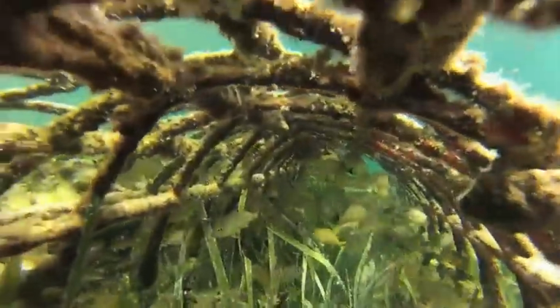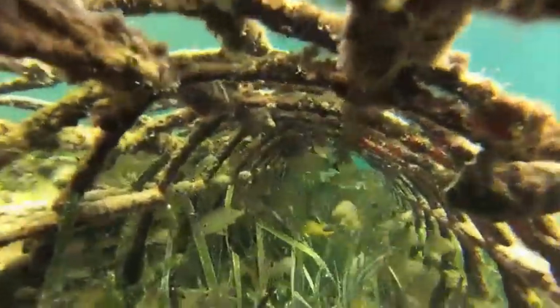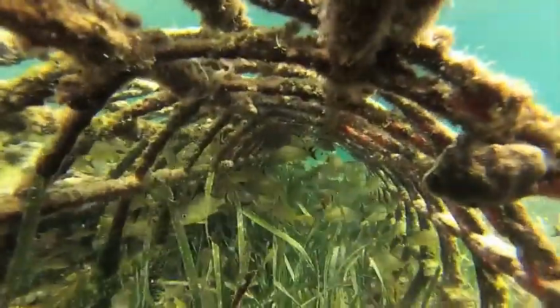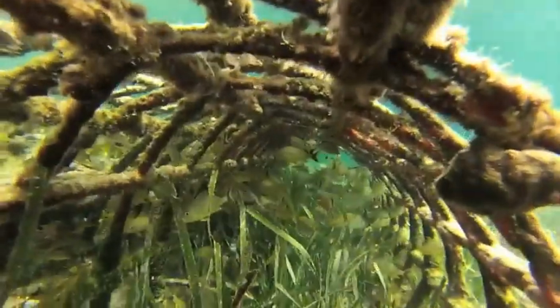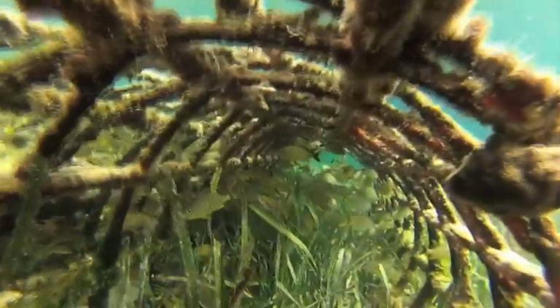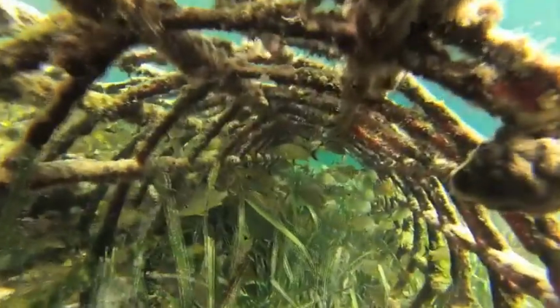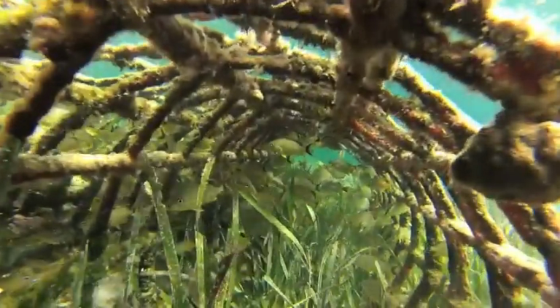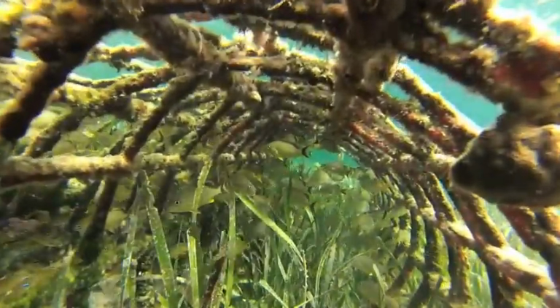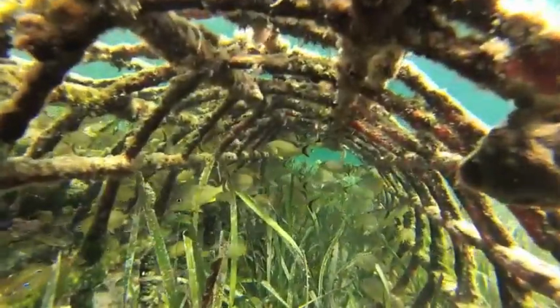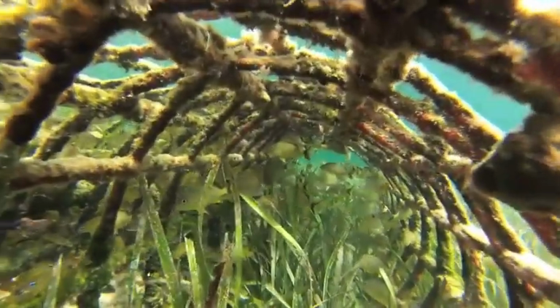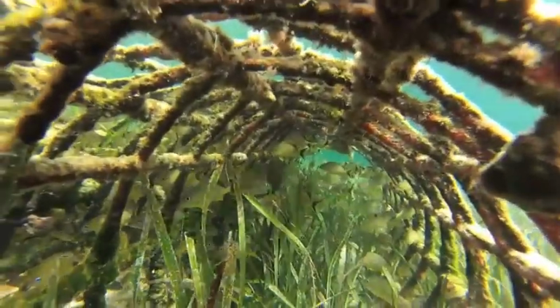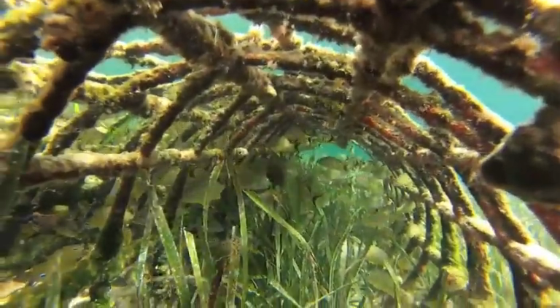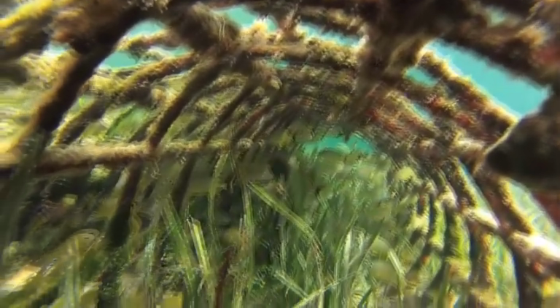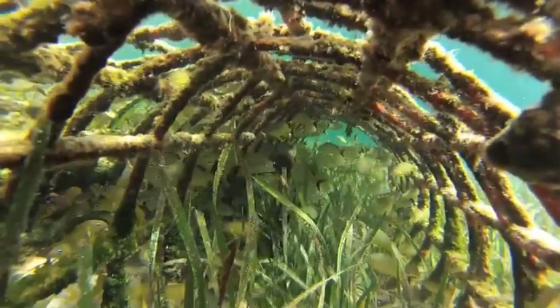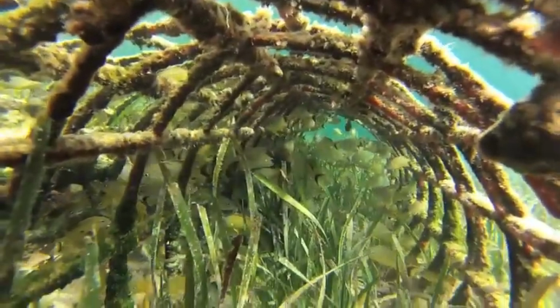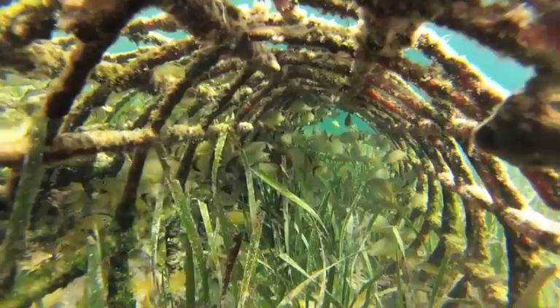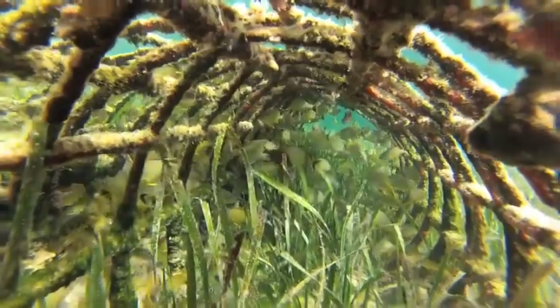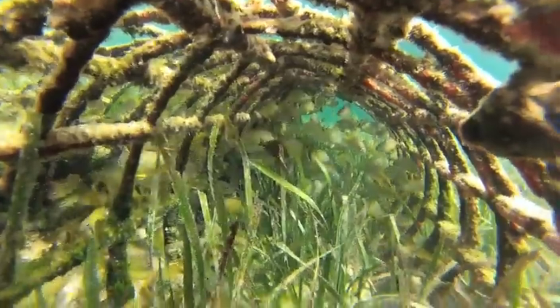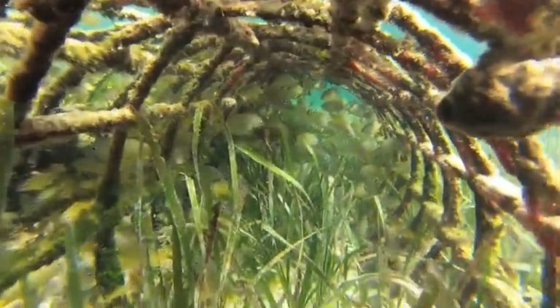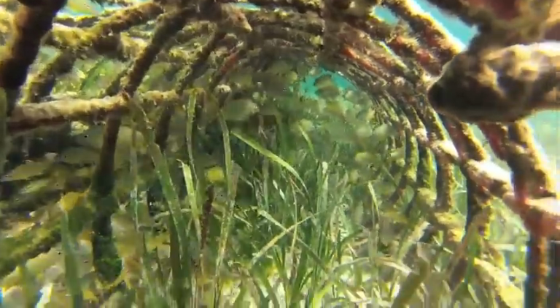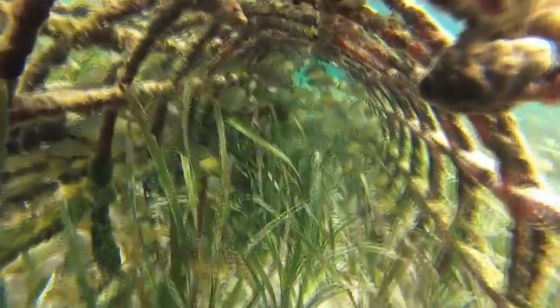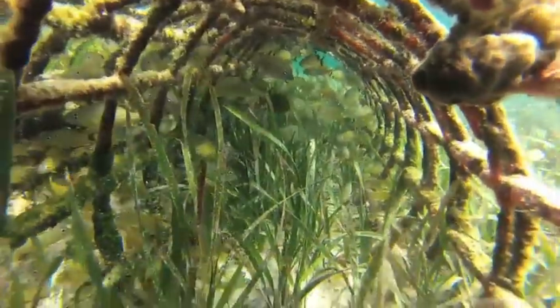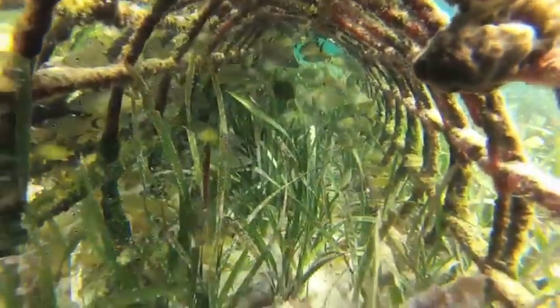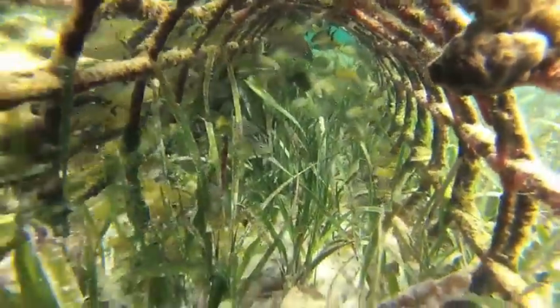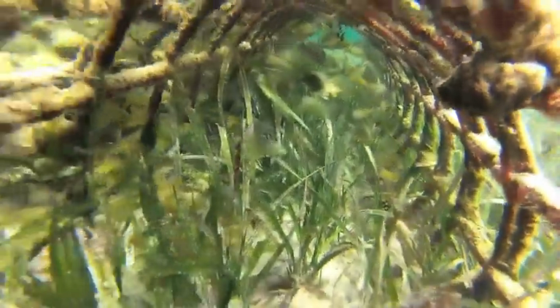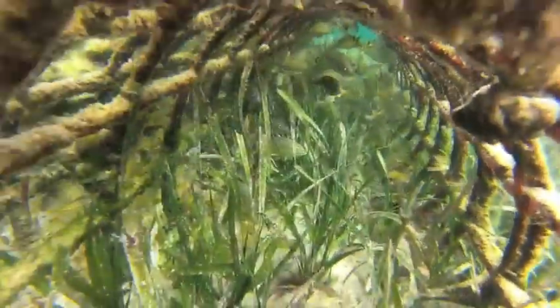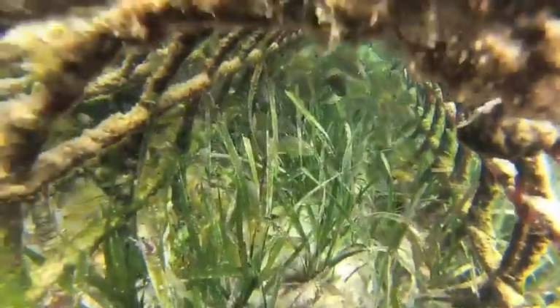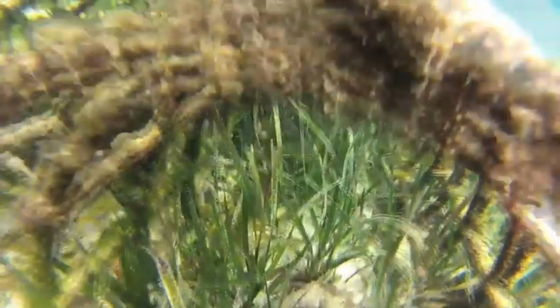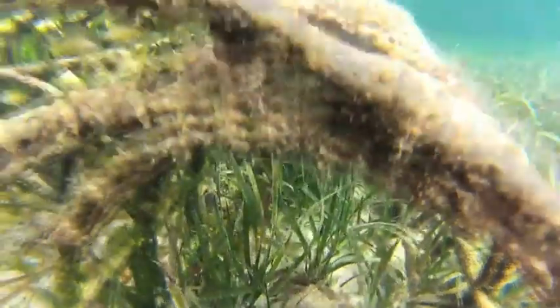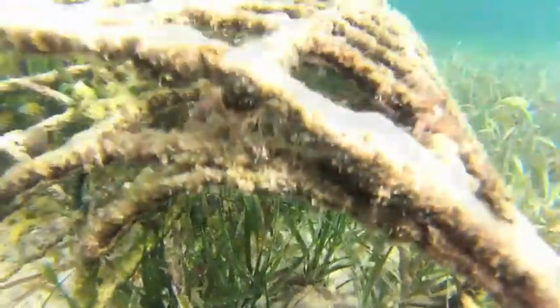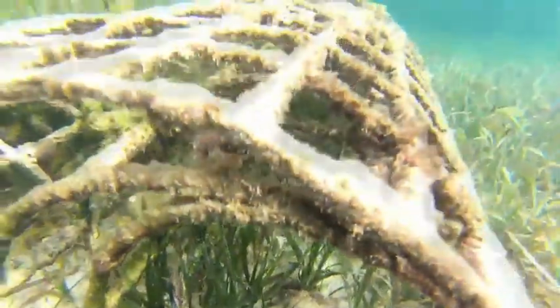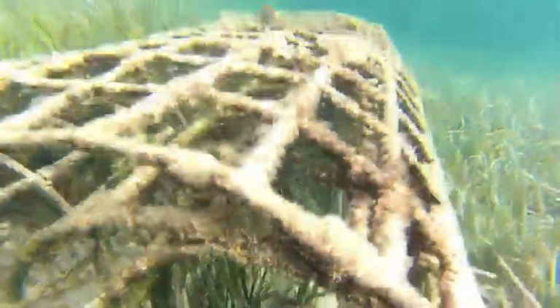We believe that biorock is going to be a crucial method for restoring seagrass habitat and coastal fisheries in the future.